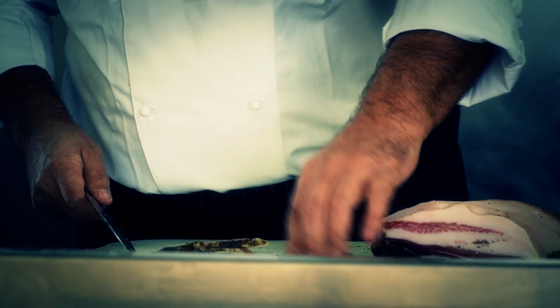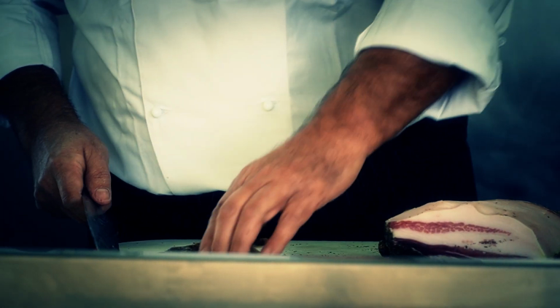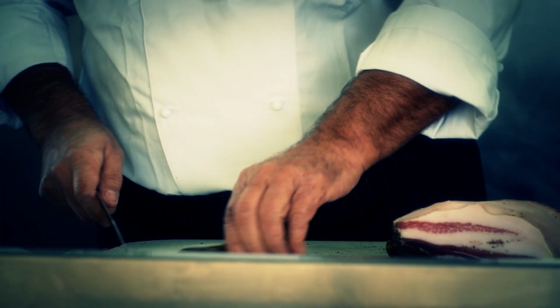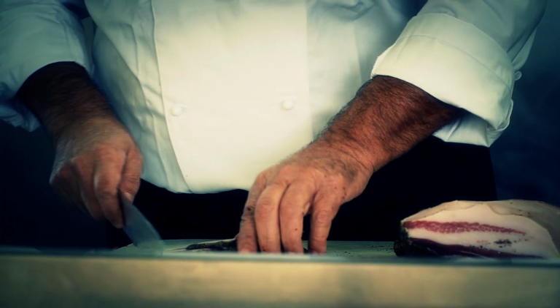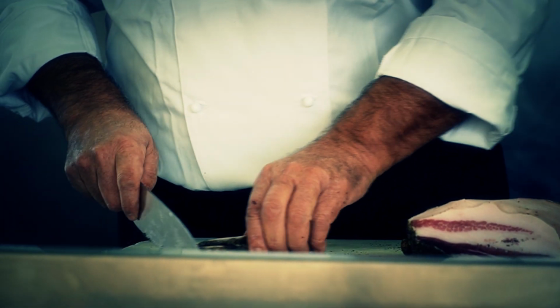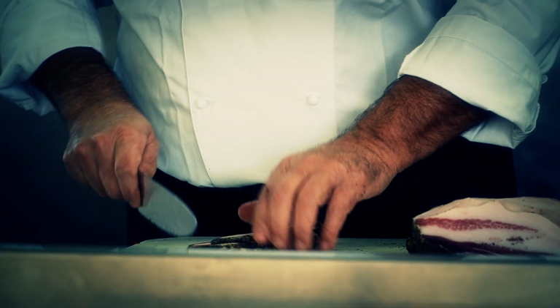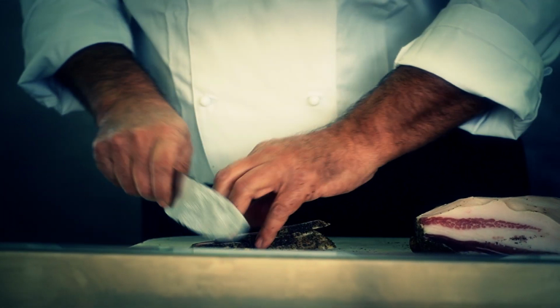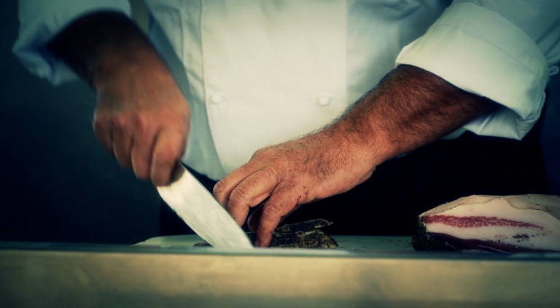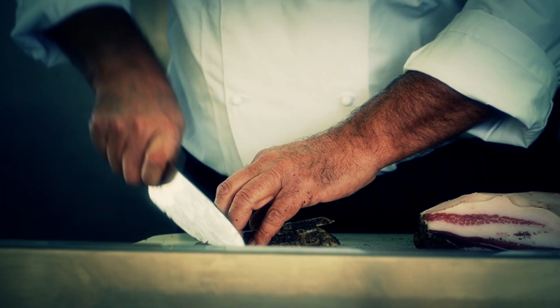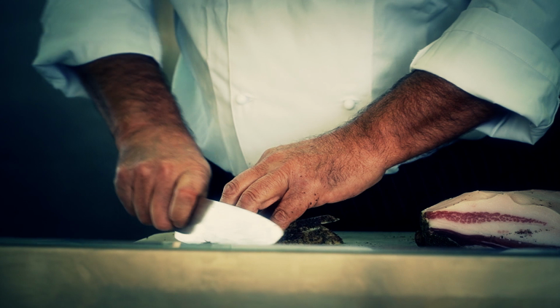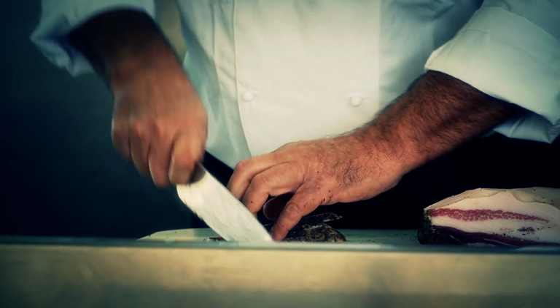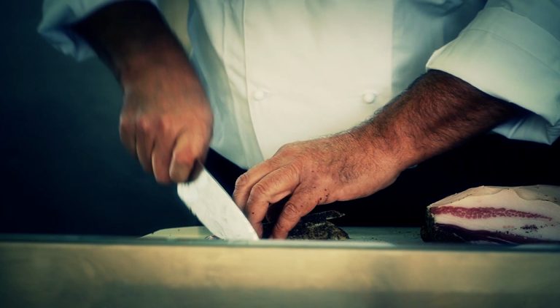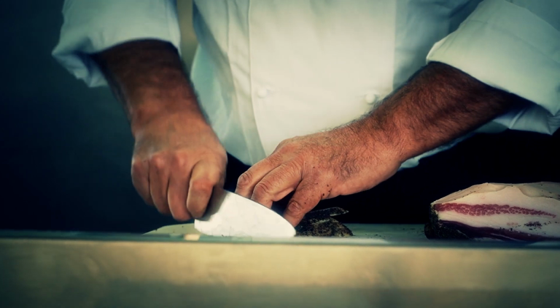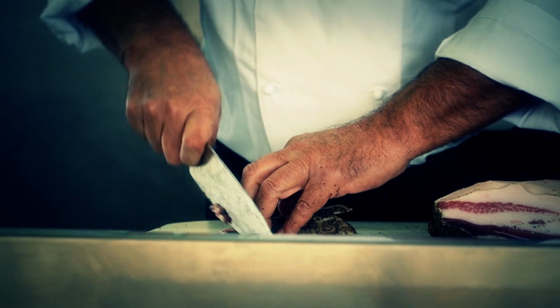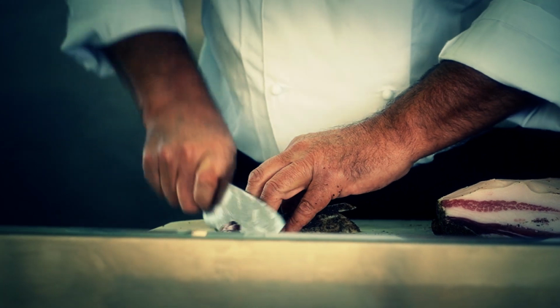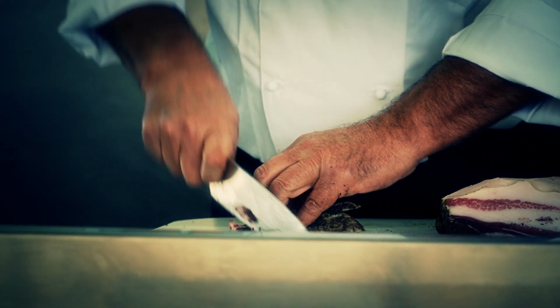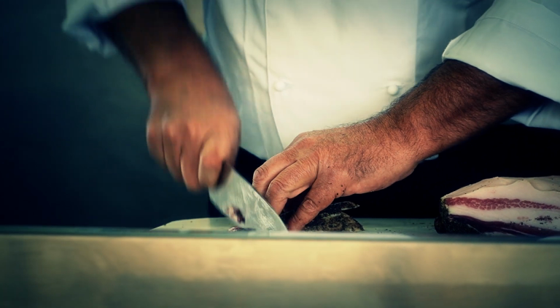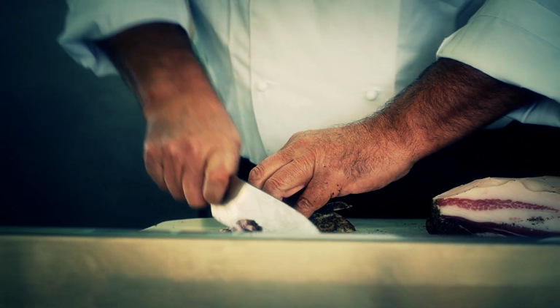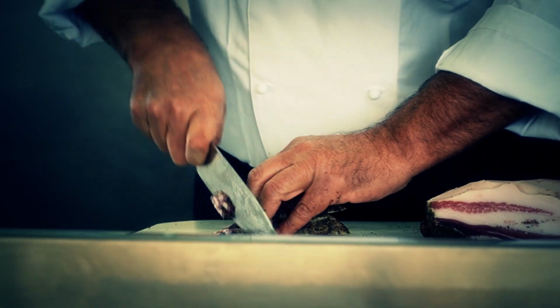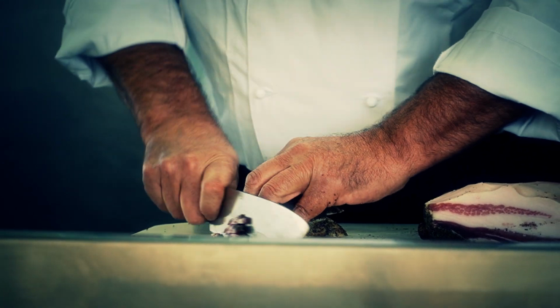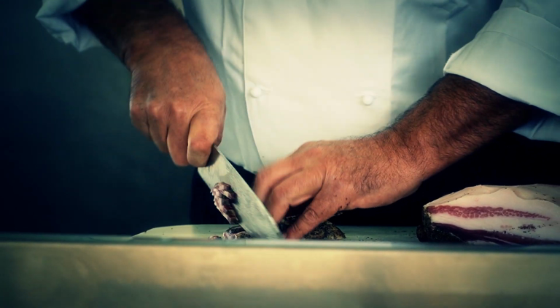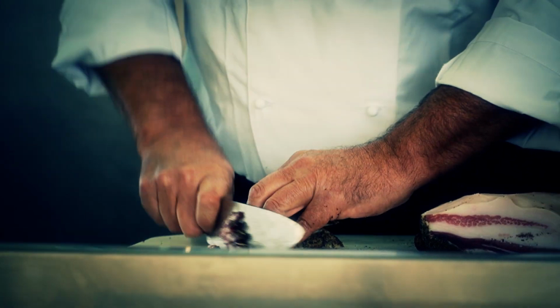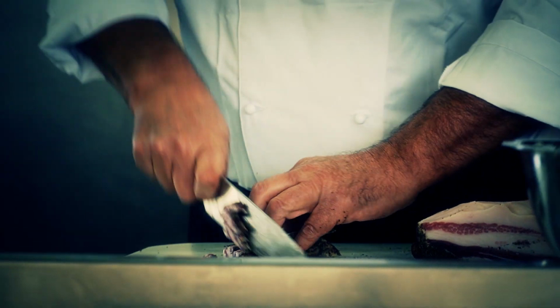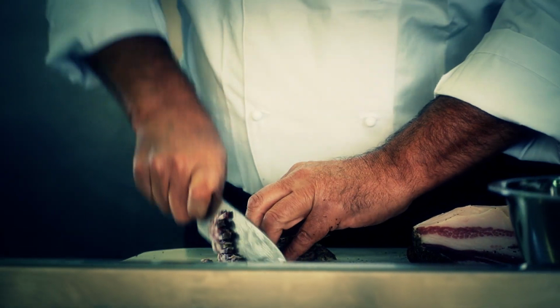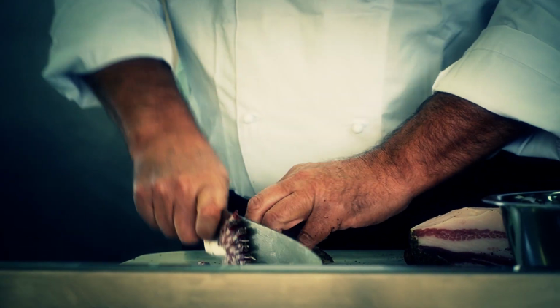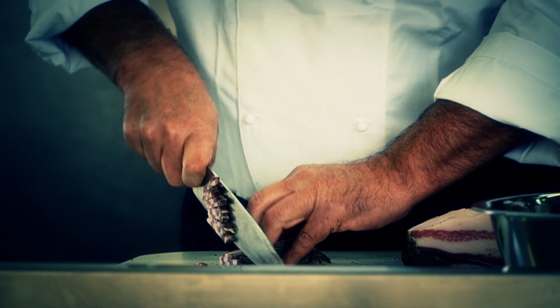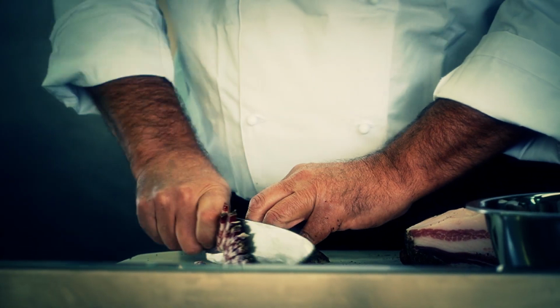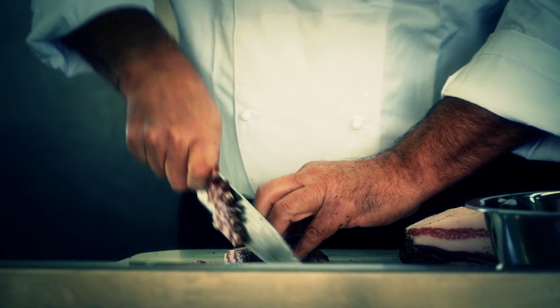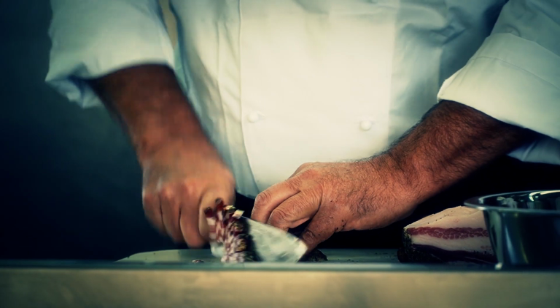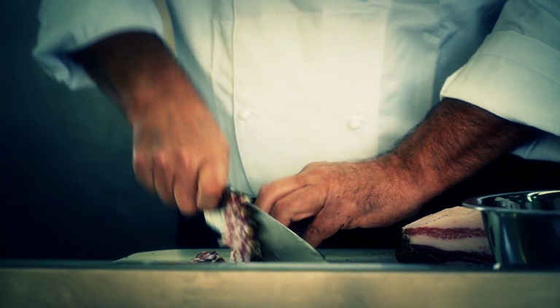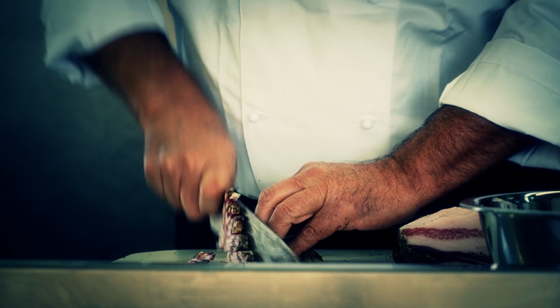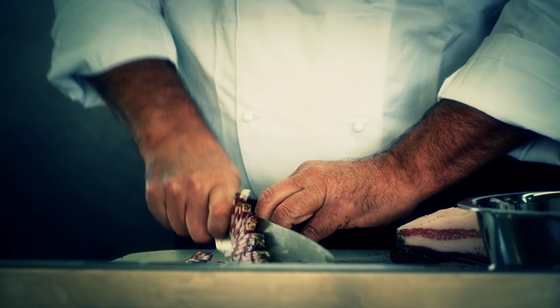Many use onion, but some — especially locals around Amatrice — sauté garlic for the amatriciana instead, and it remains a dilemma.